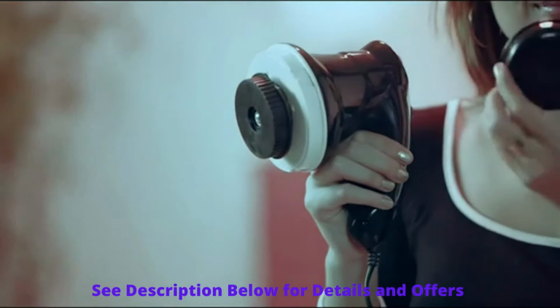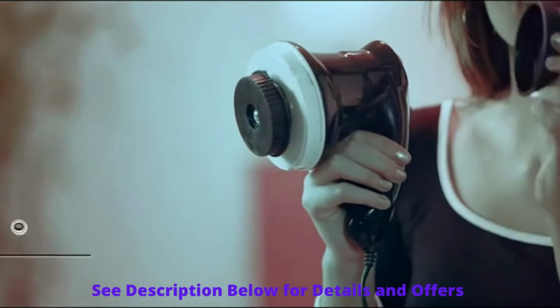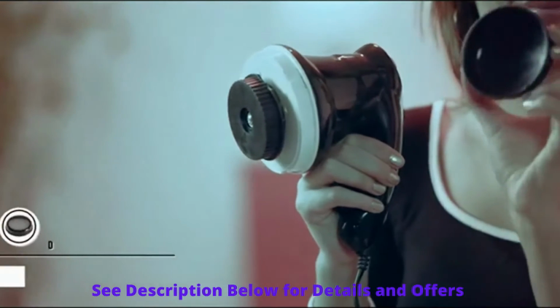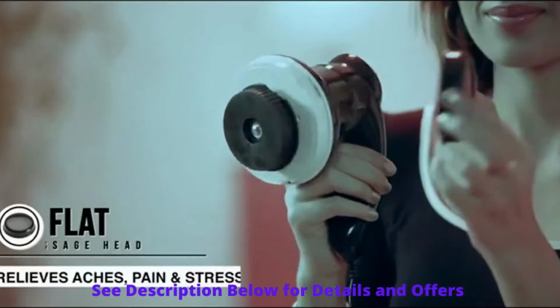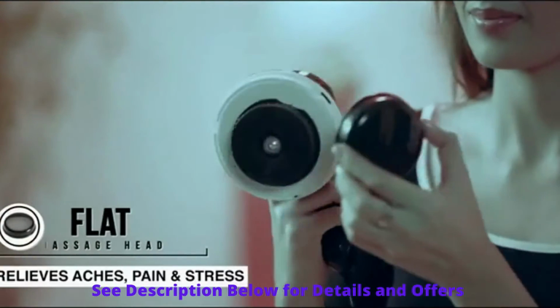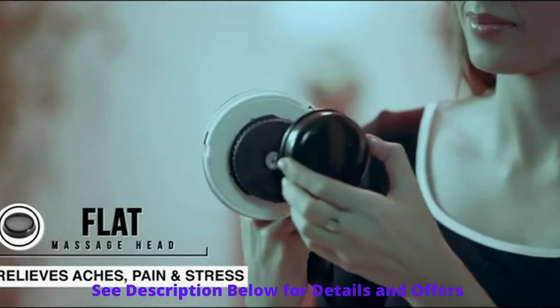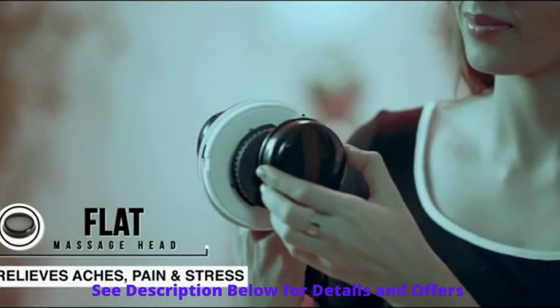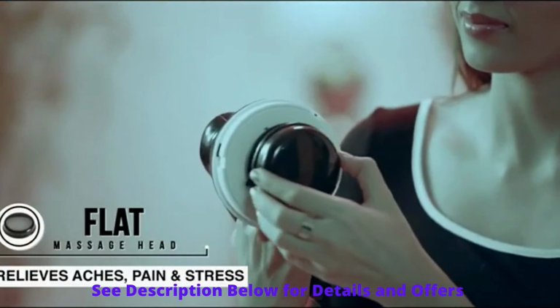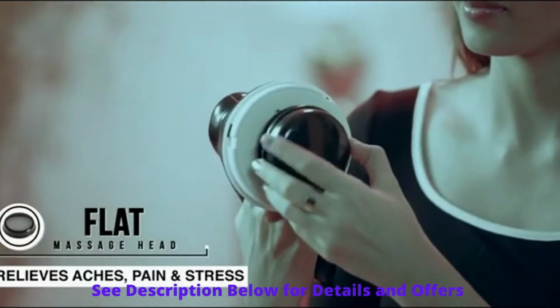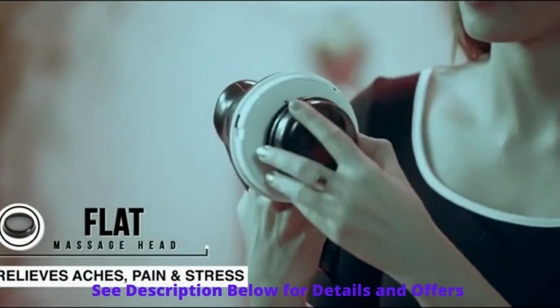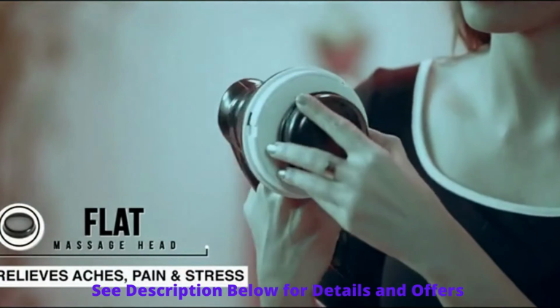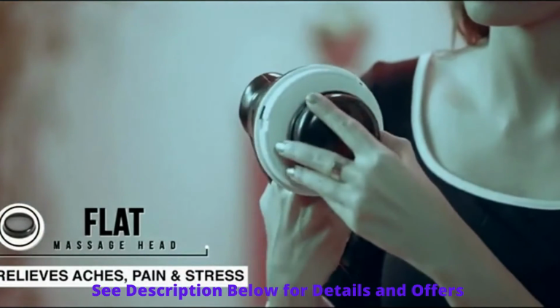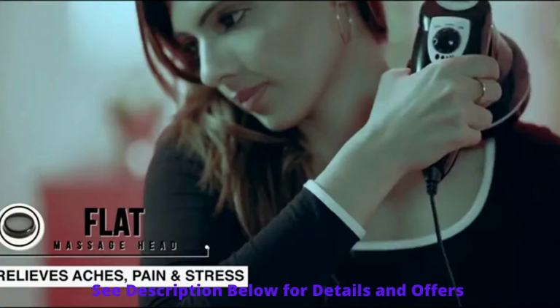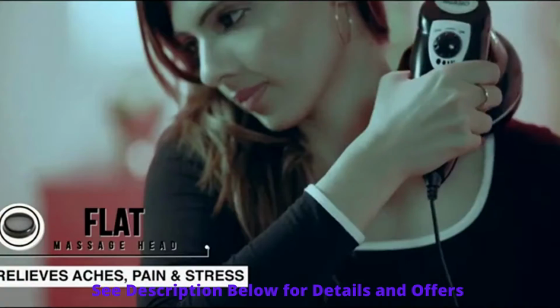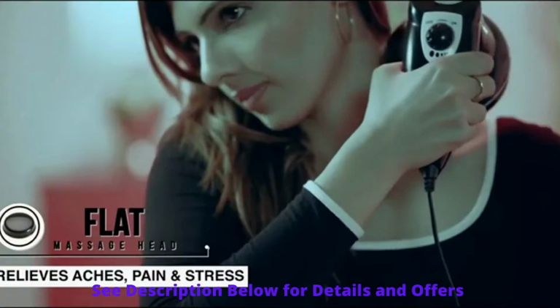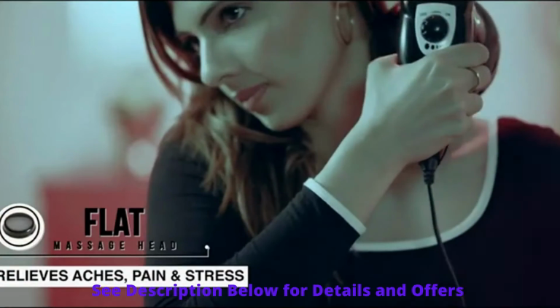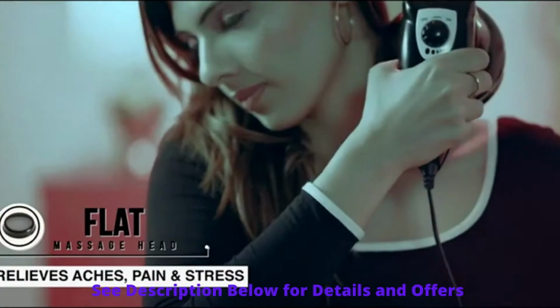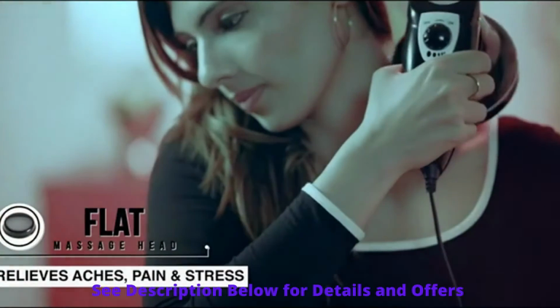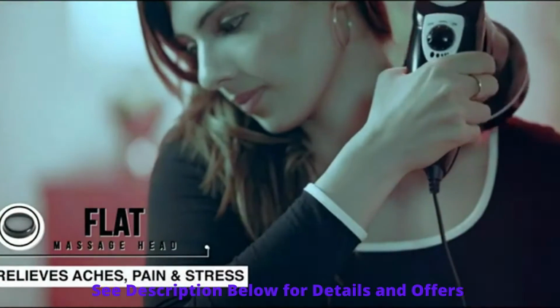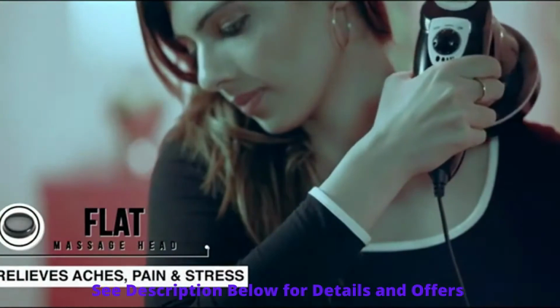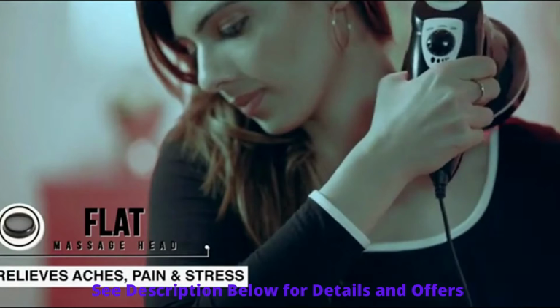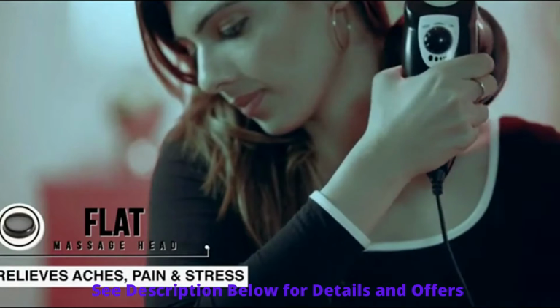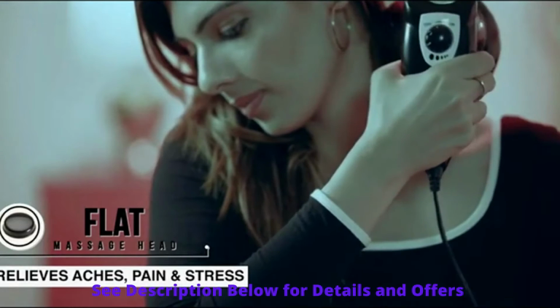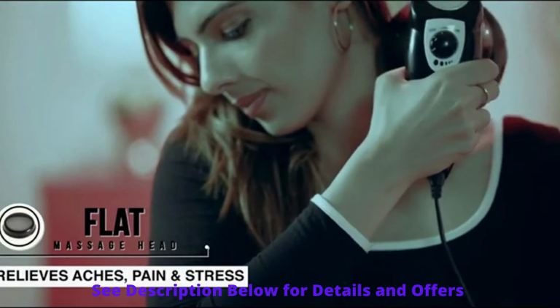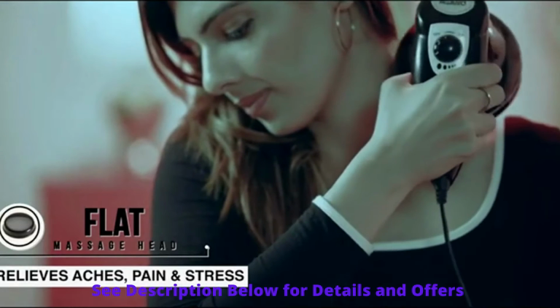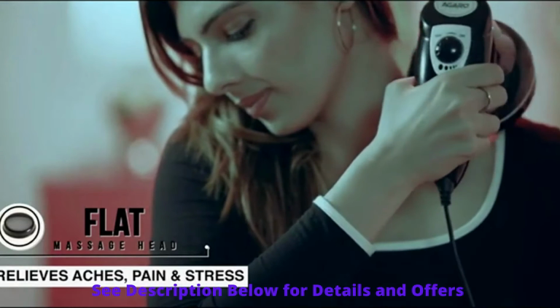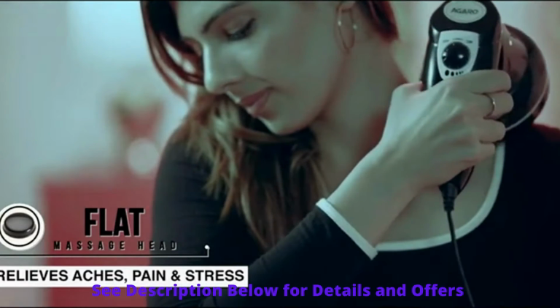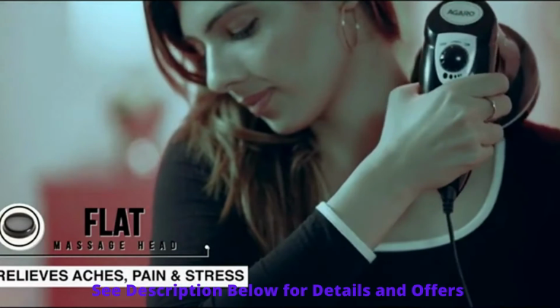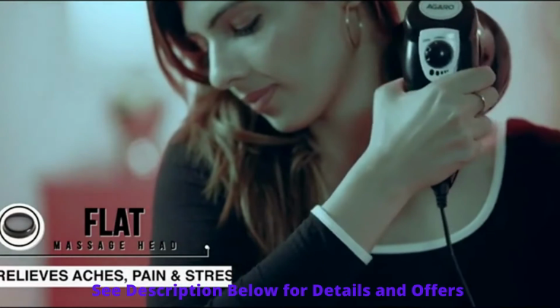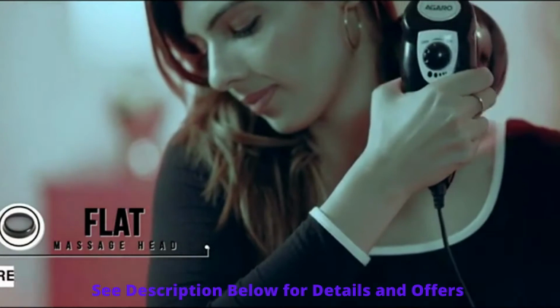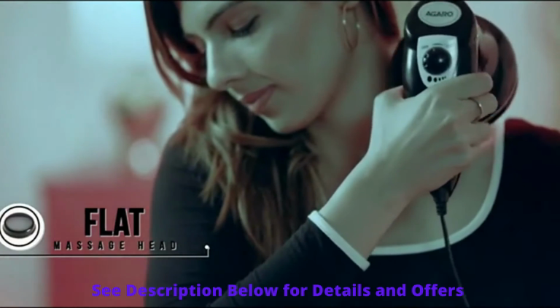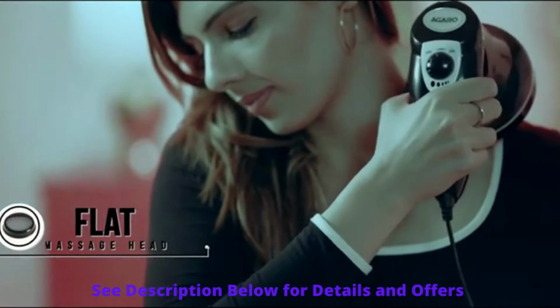The flat head can be used to massage your neck and shoulder to relieve aches, pain and stress.